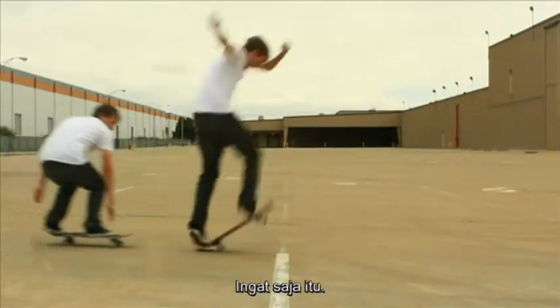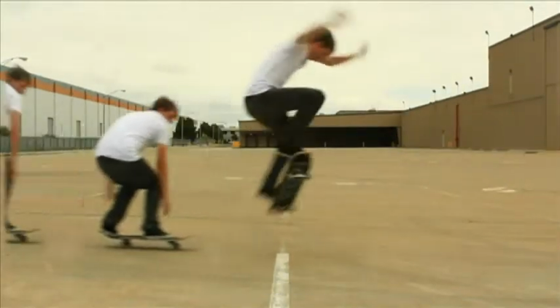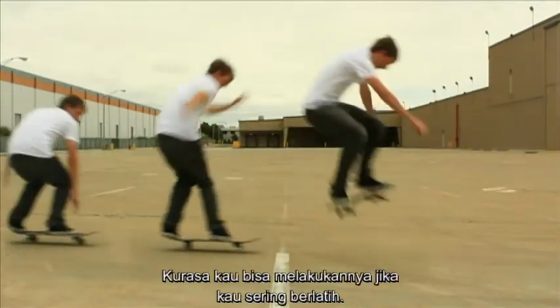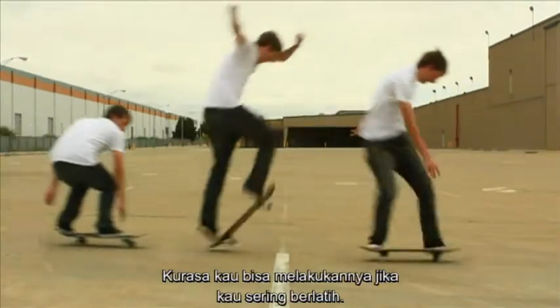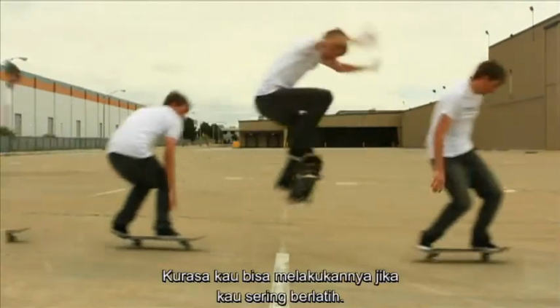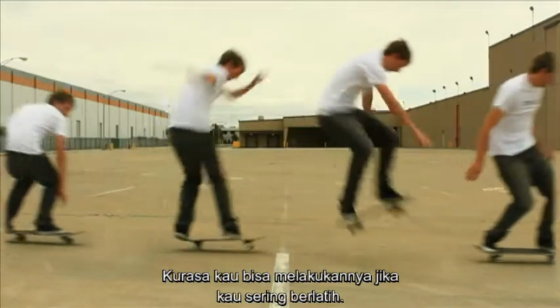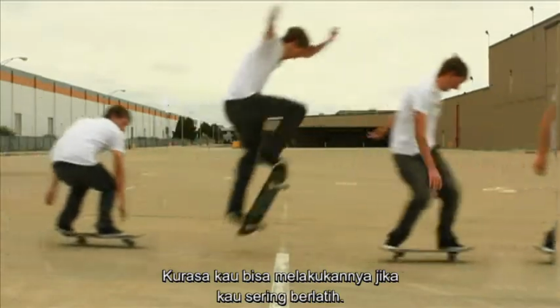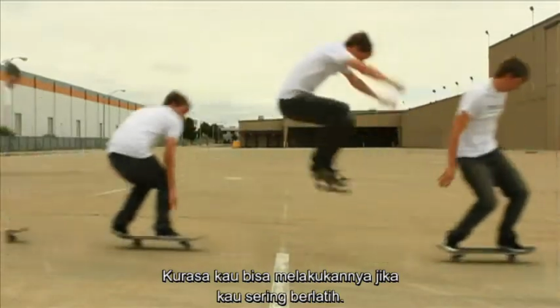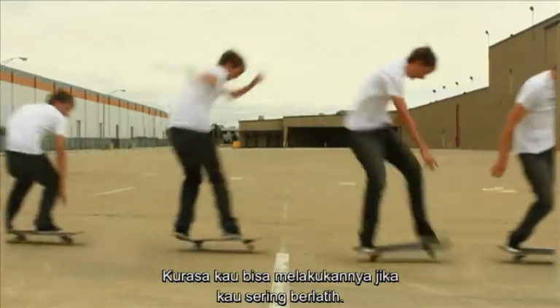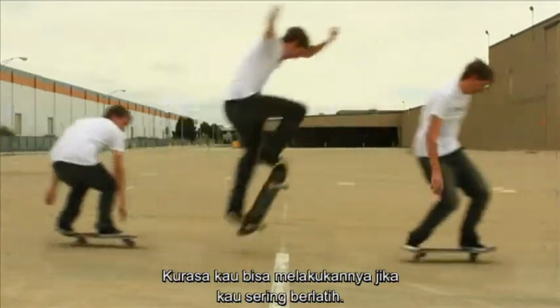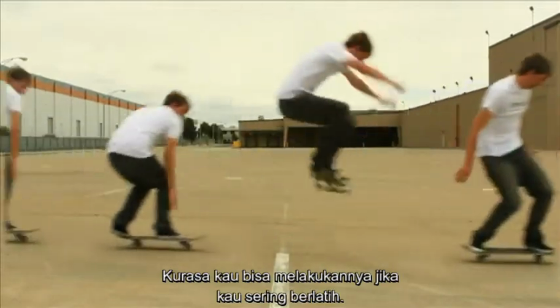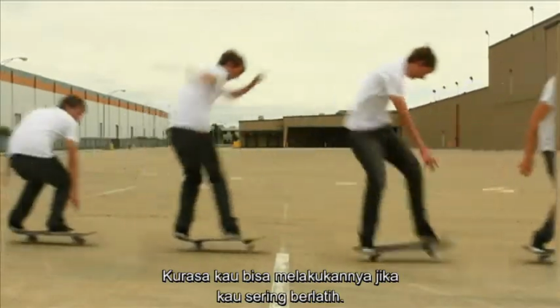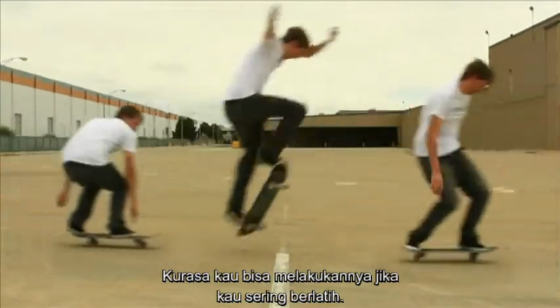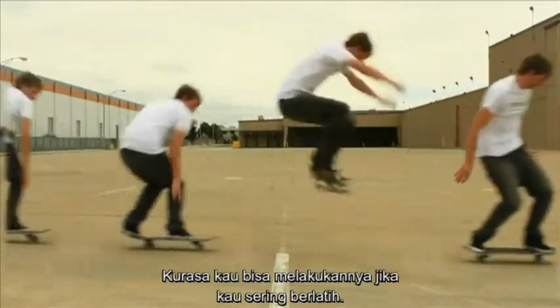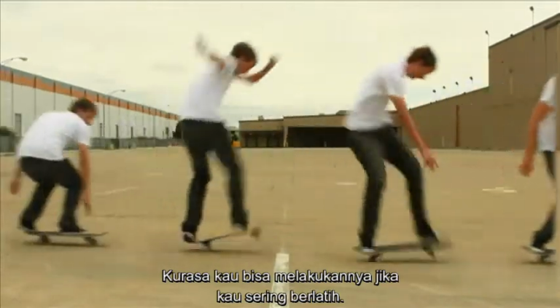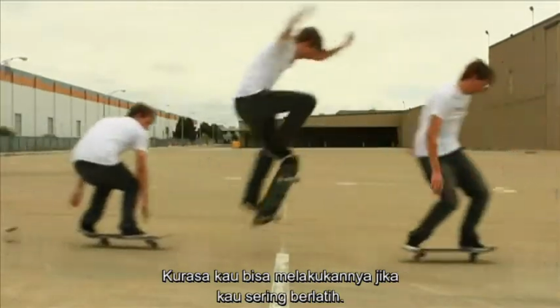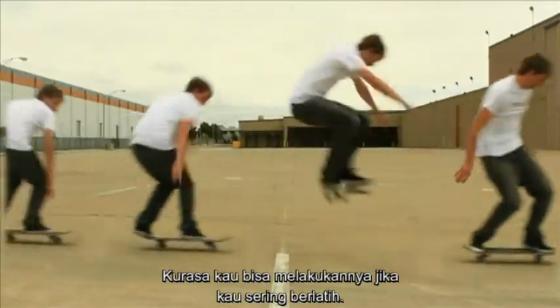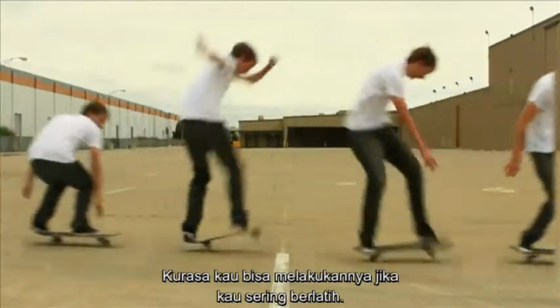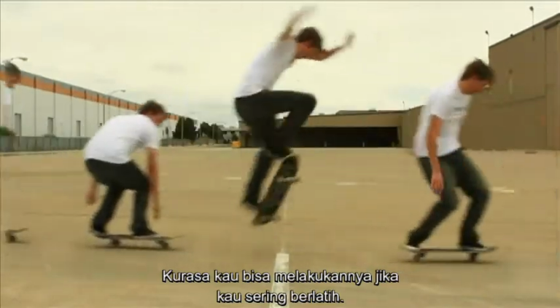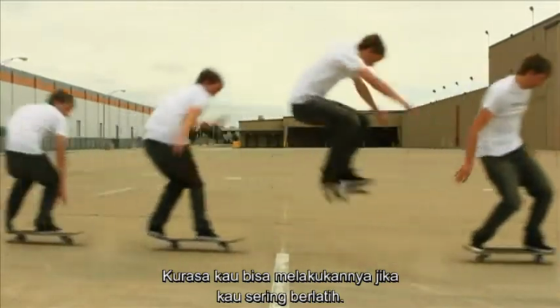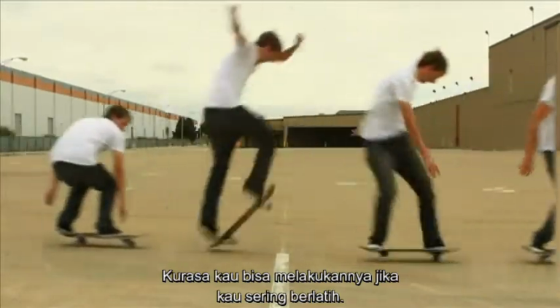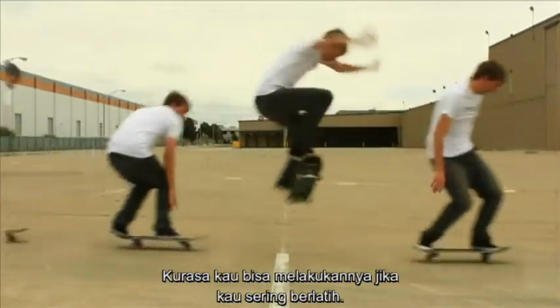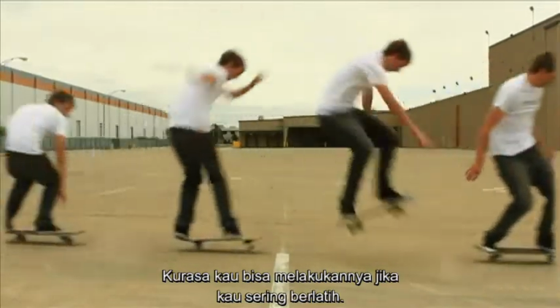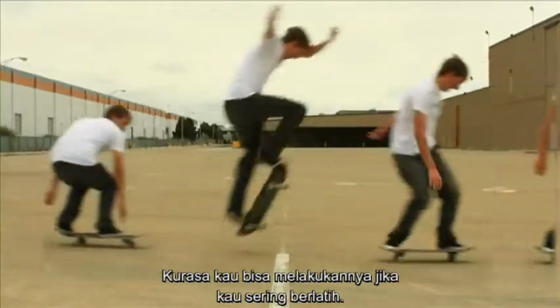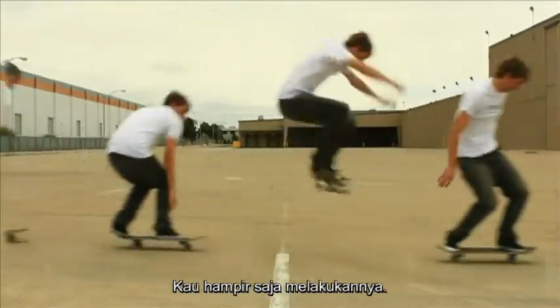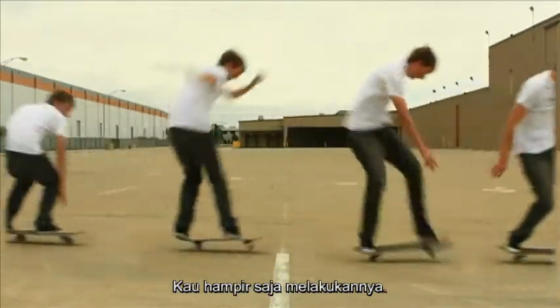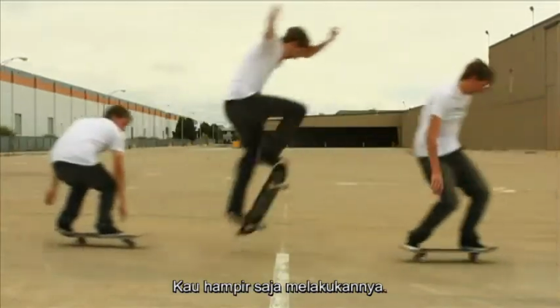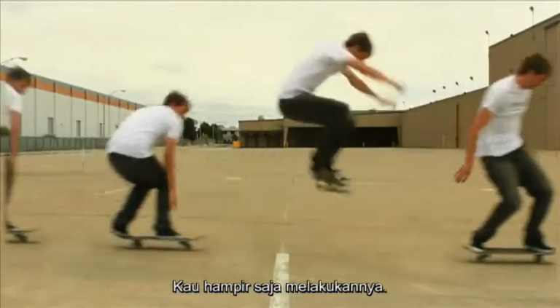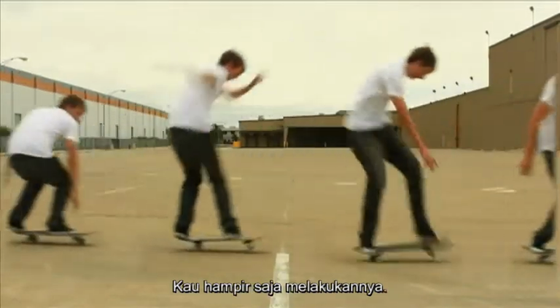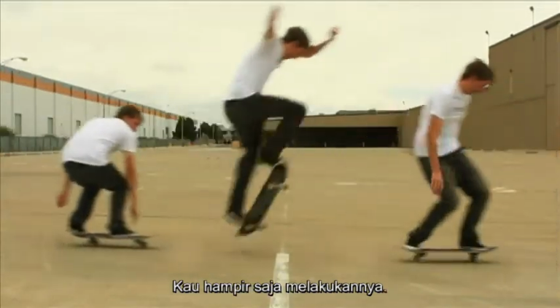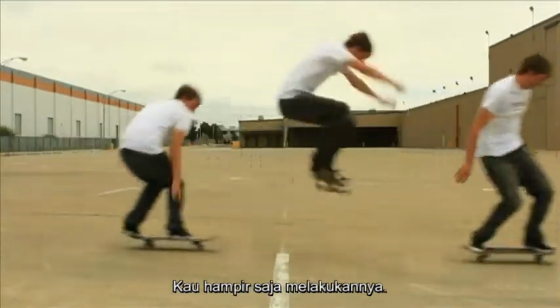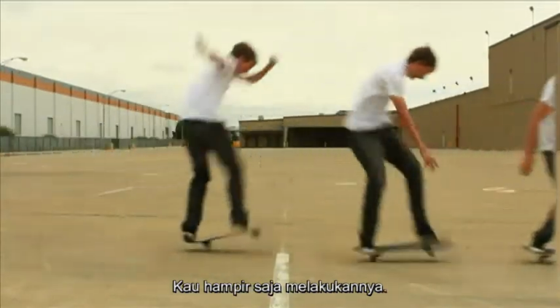I think if you just practice this one a lot, you'll get it down. You're actually really close.